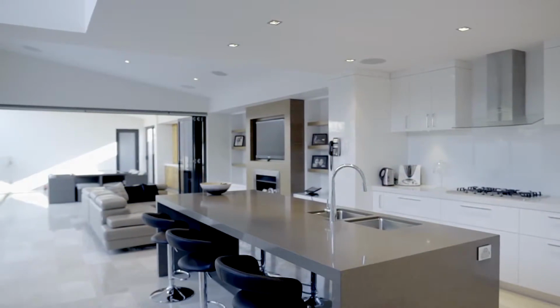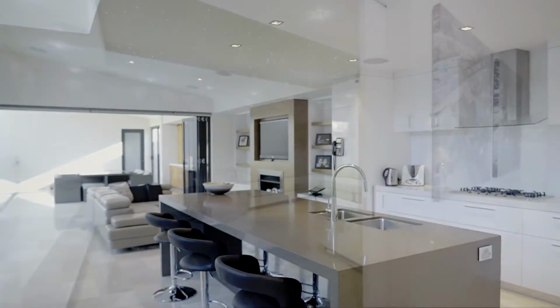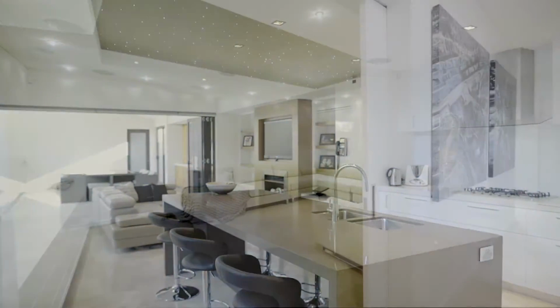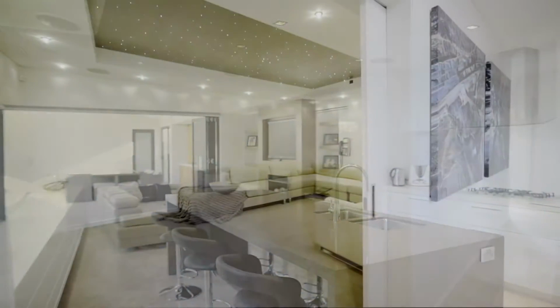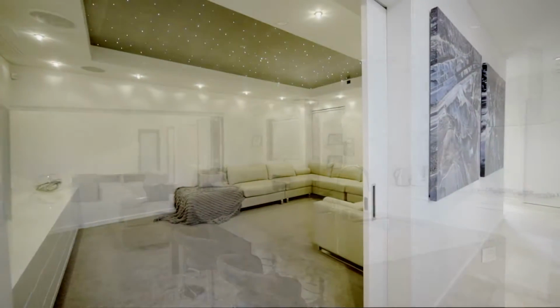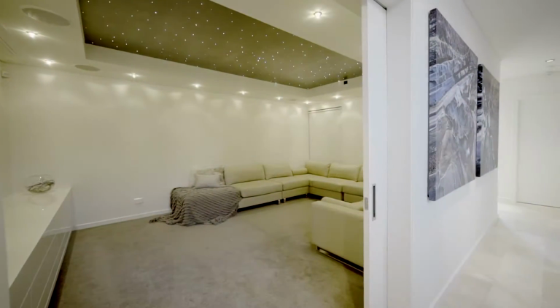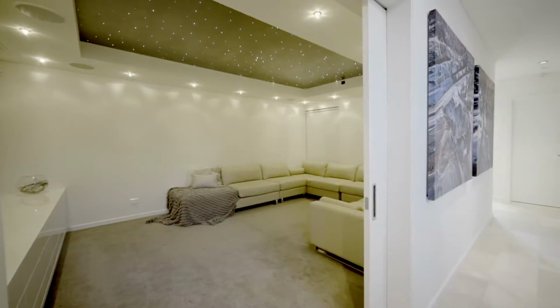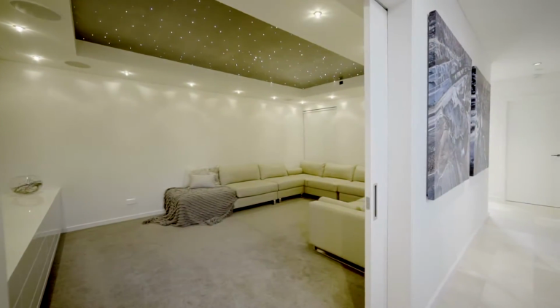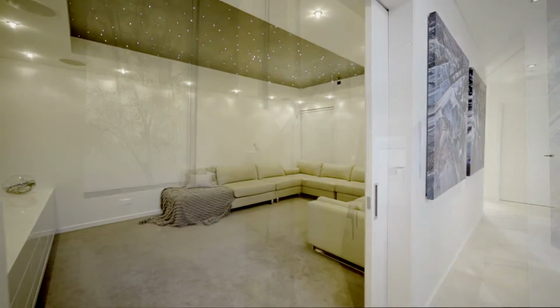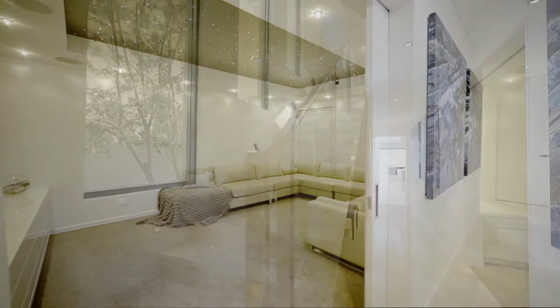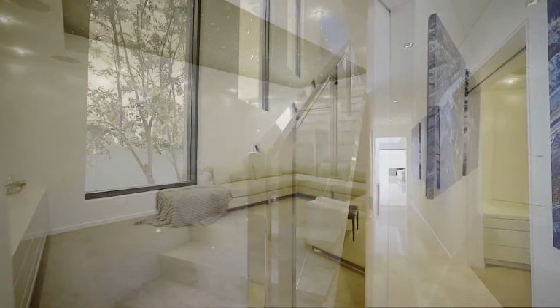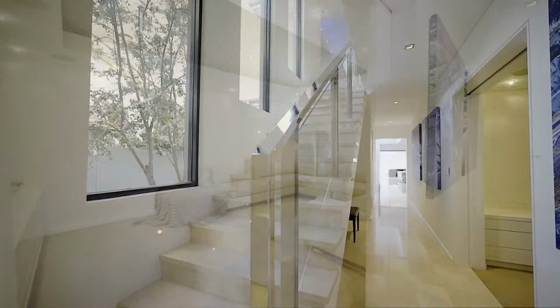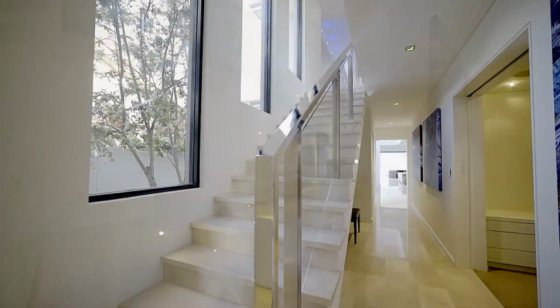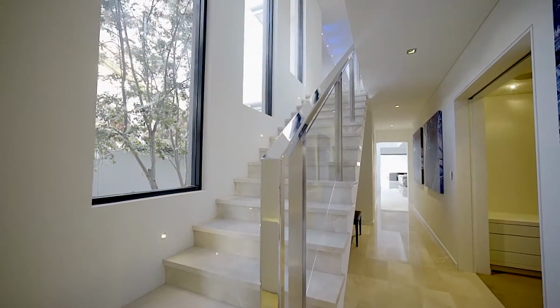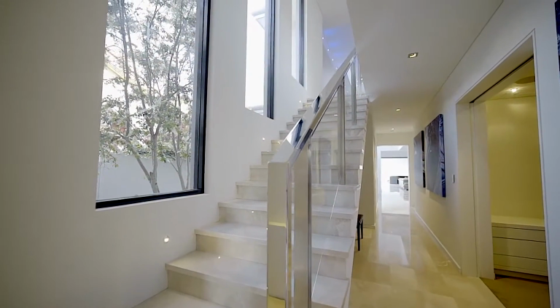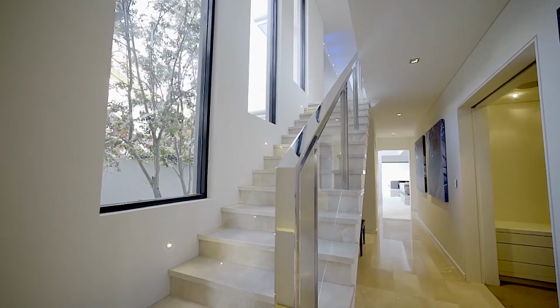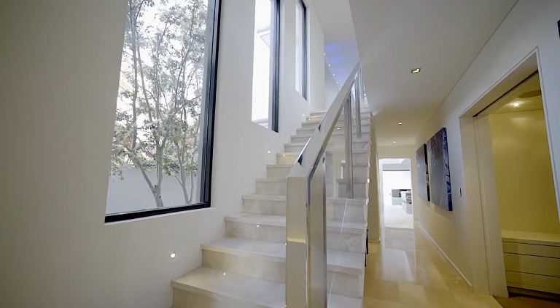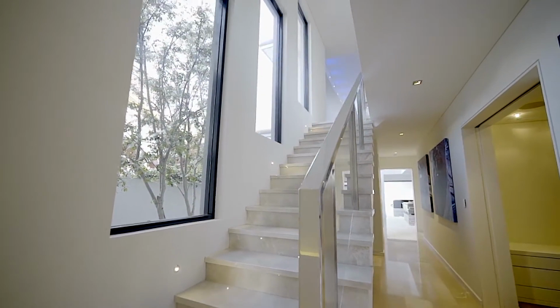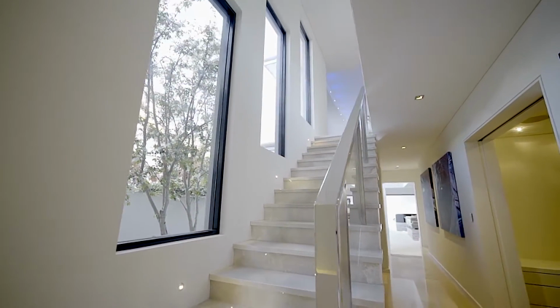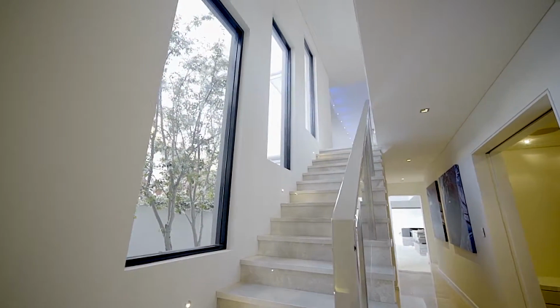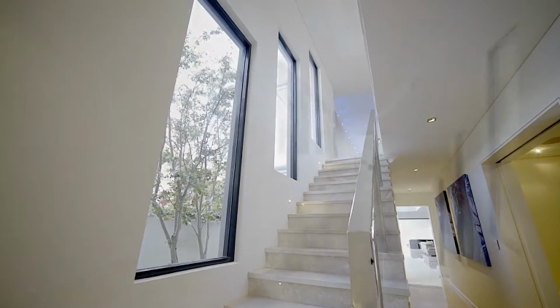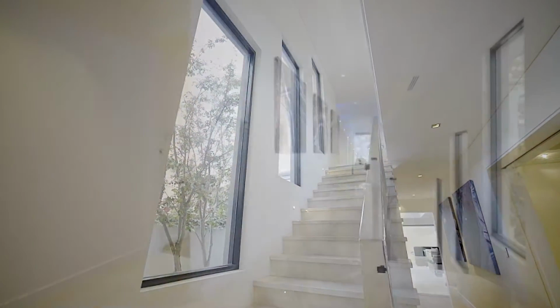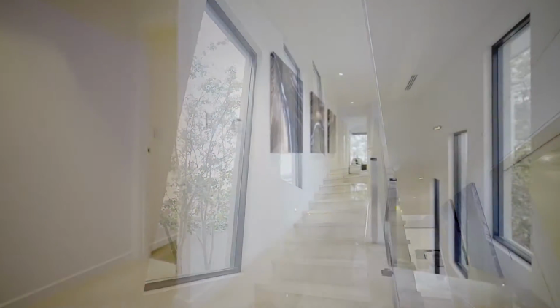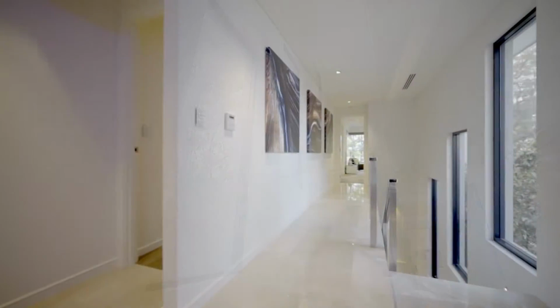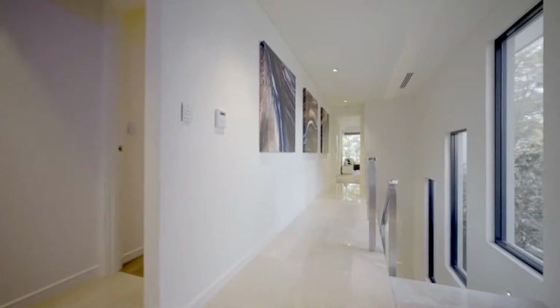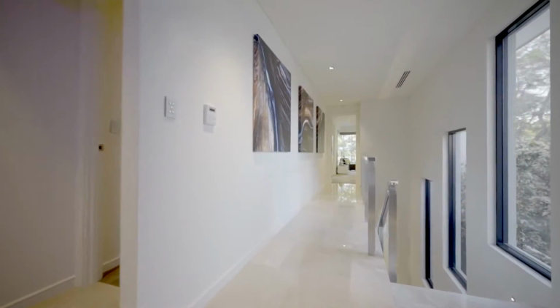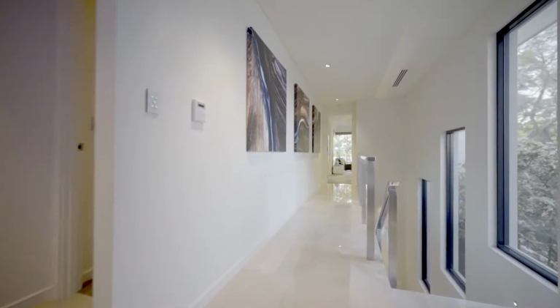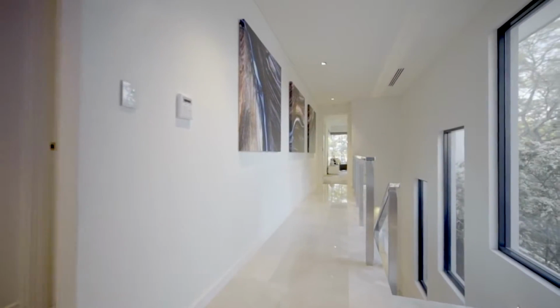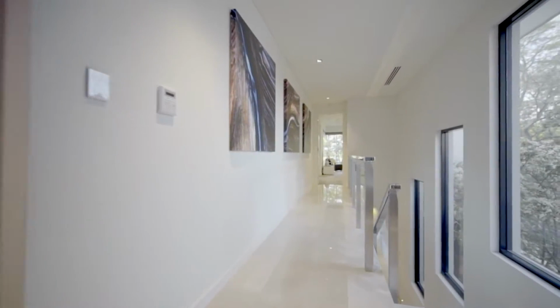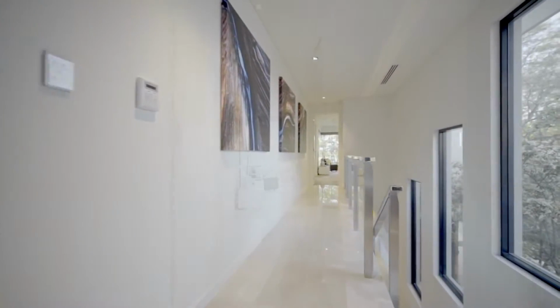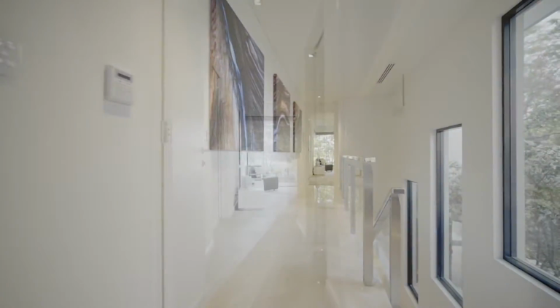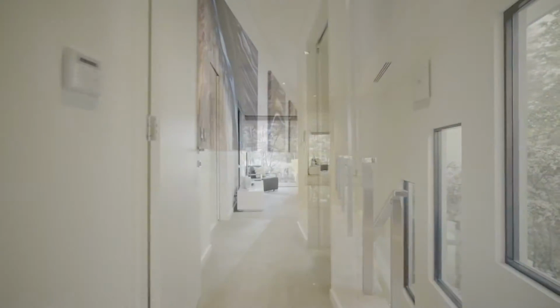A home theatre room with retractable screen, surround sound, and fibre optic lighting provides a cinematic experience for family and friends.